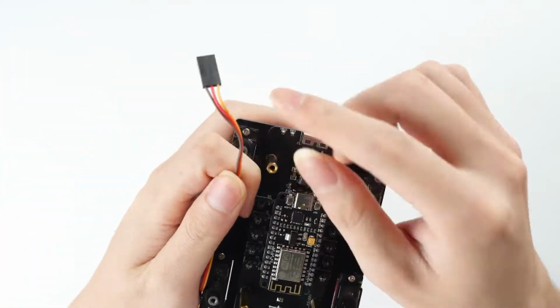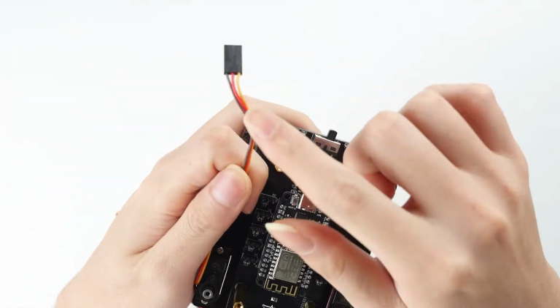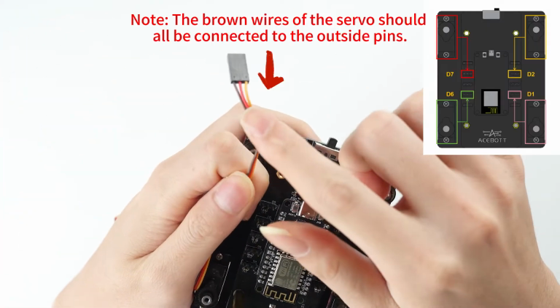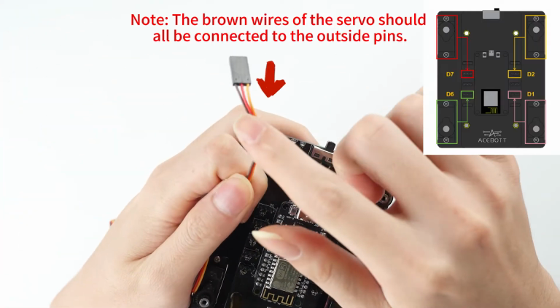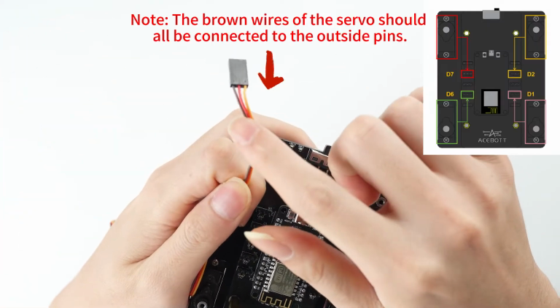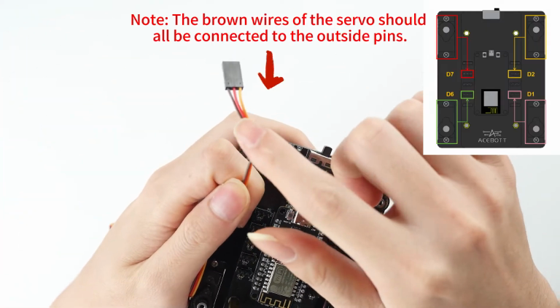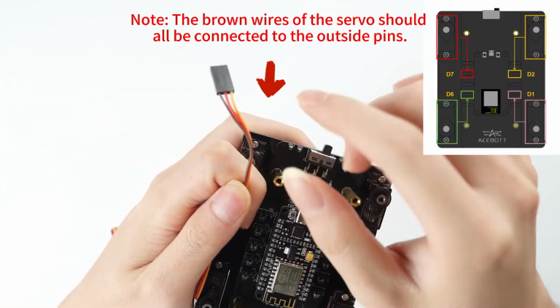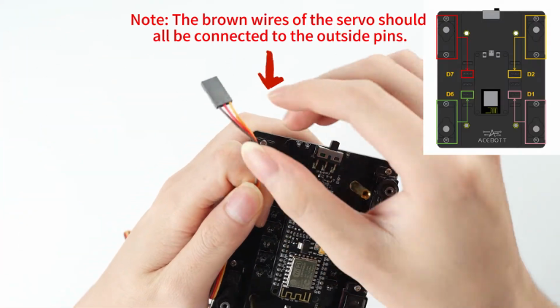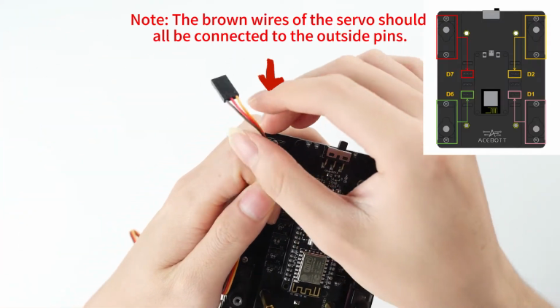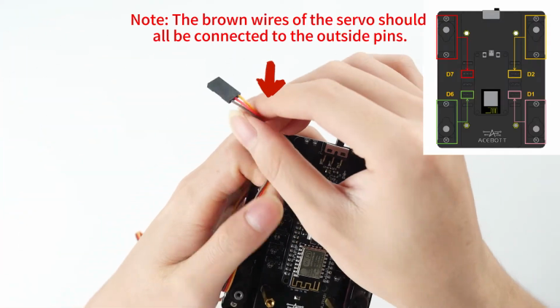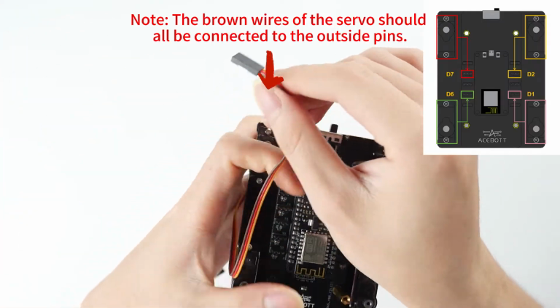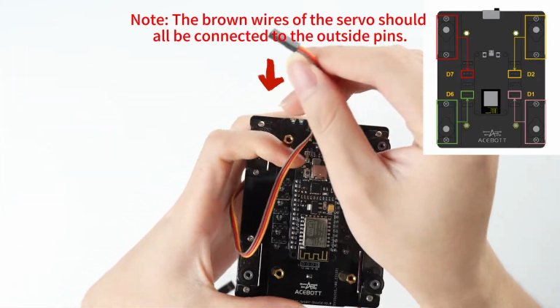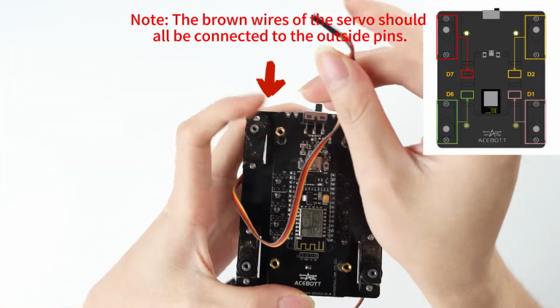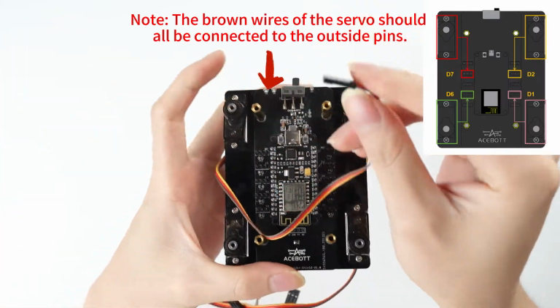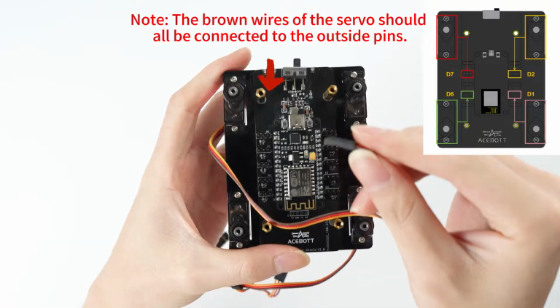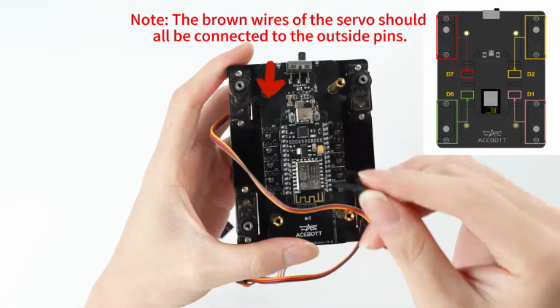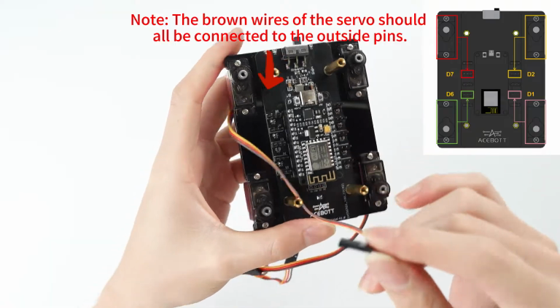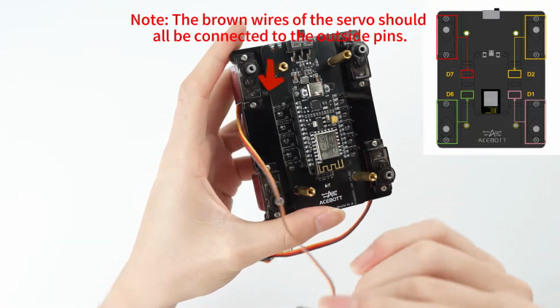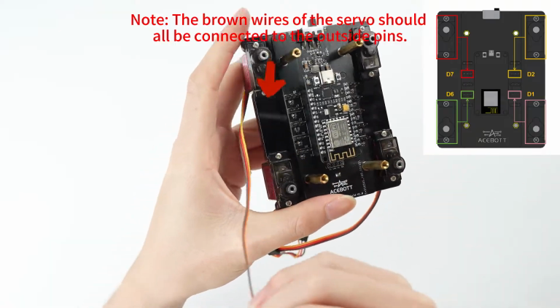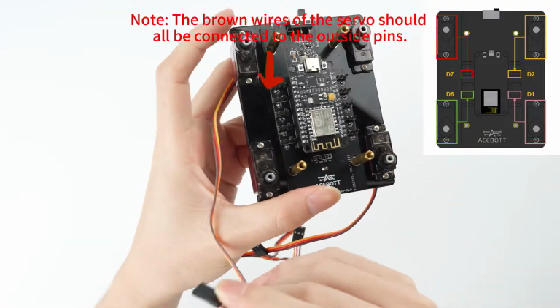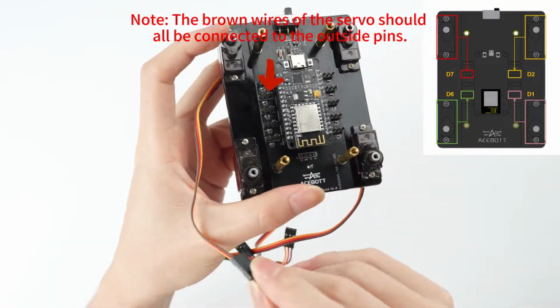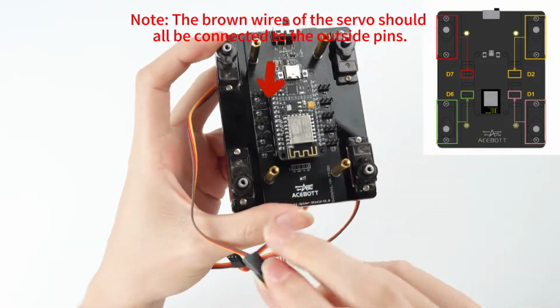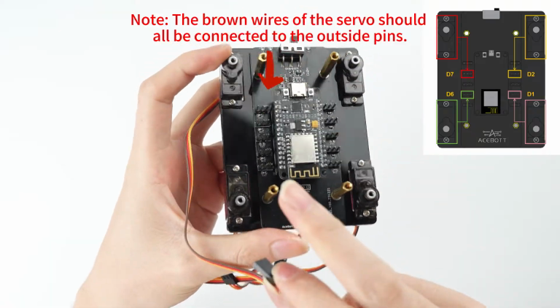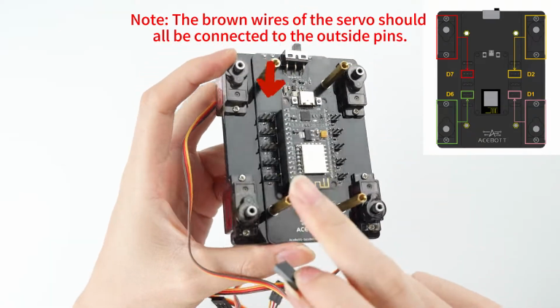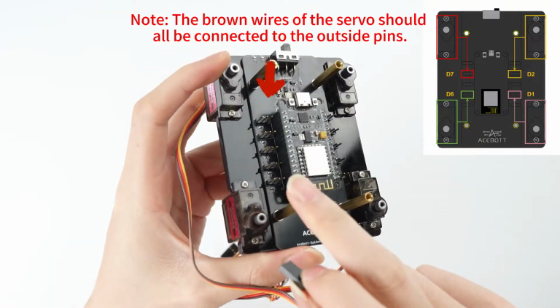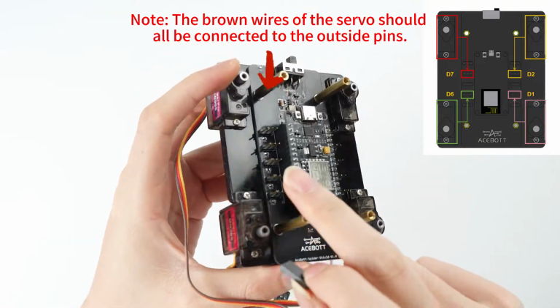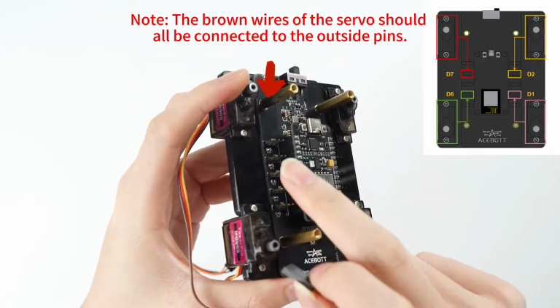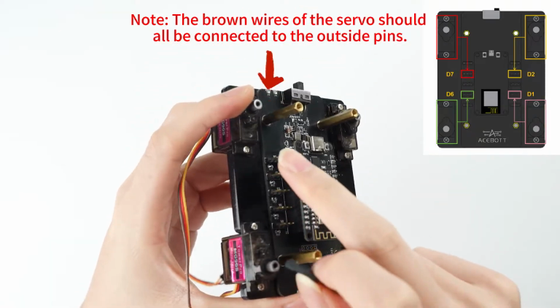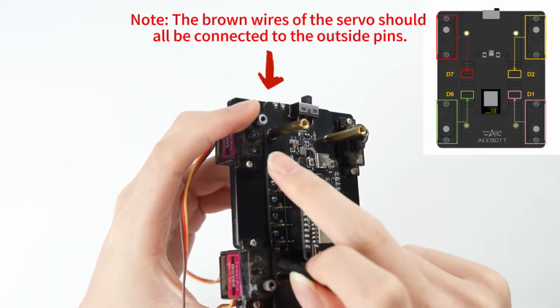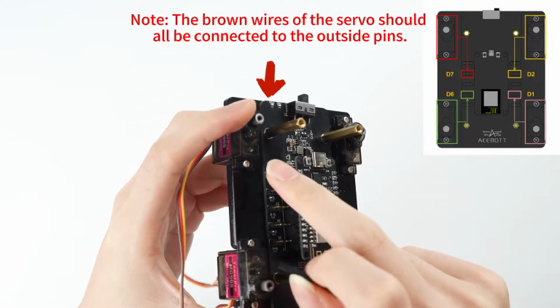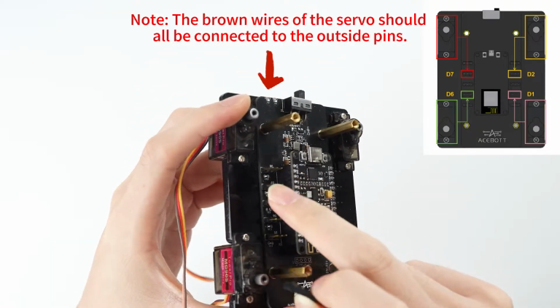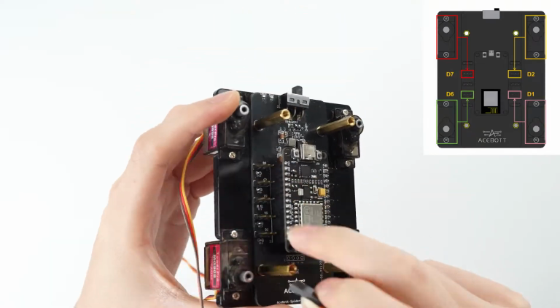Note: the brown wires of the servo should all be connected to the outside pins.